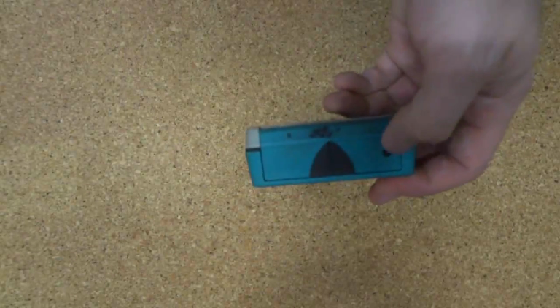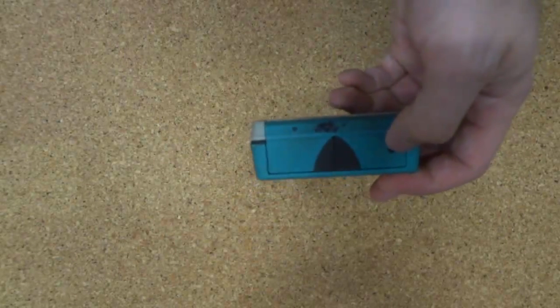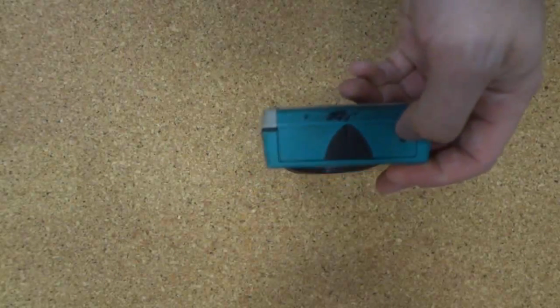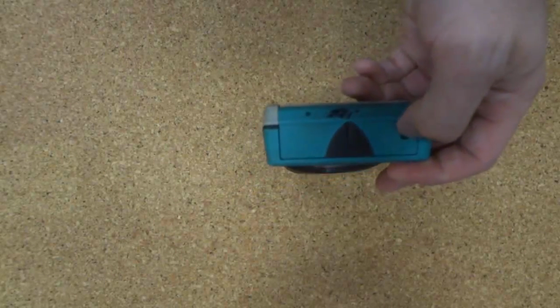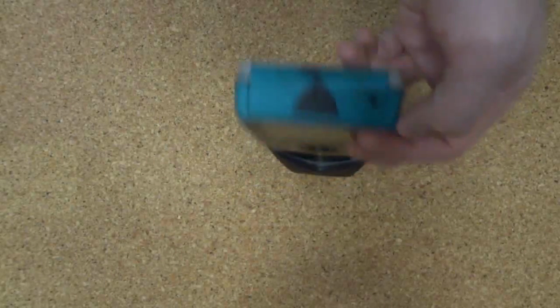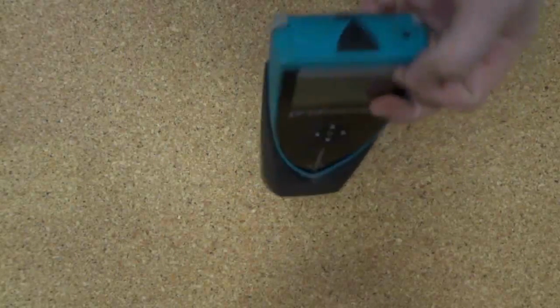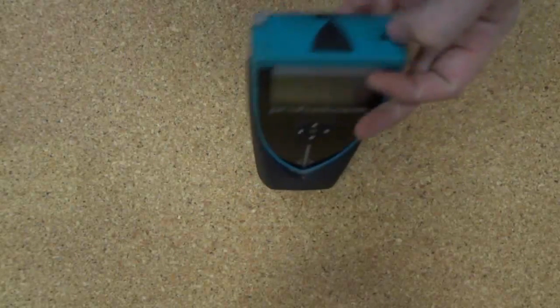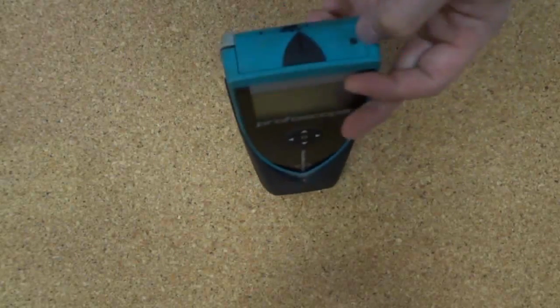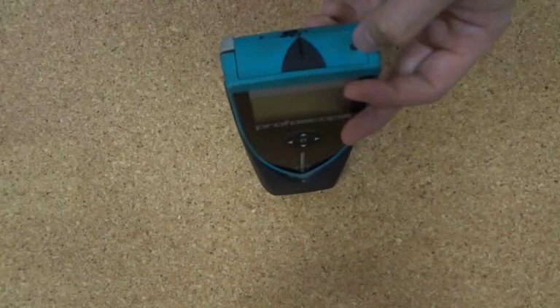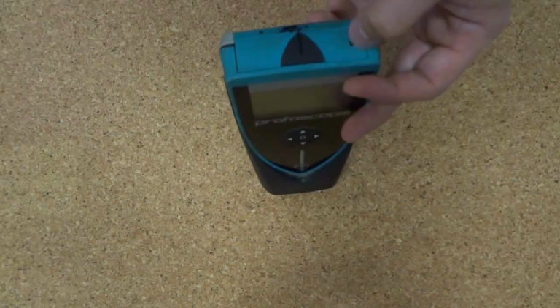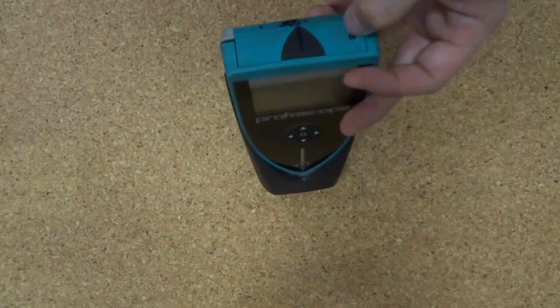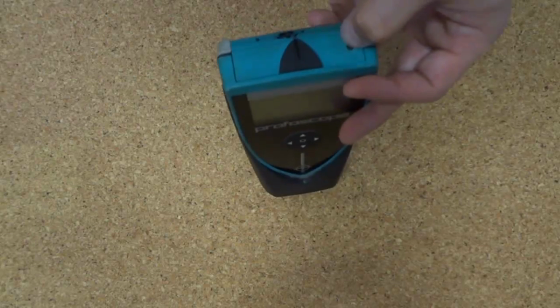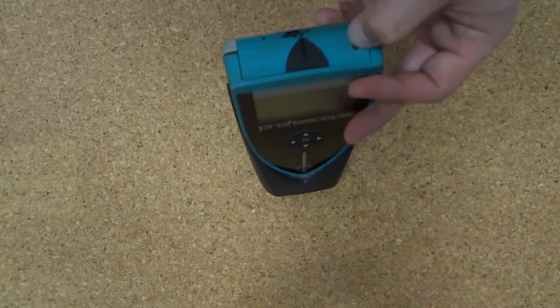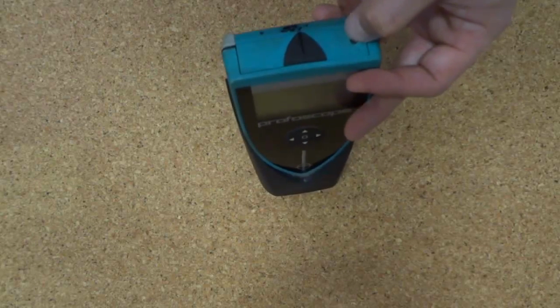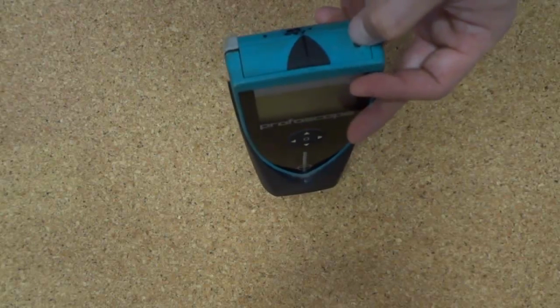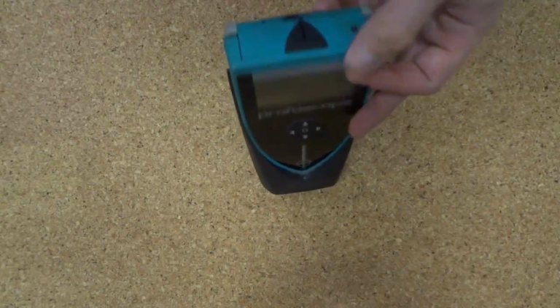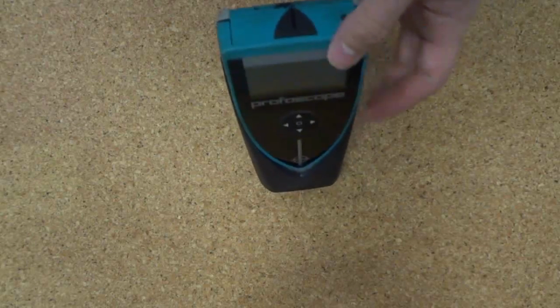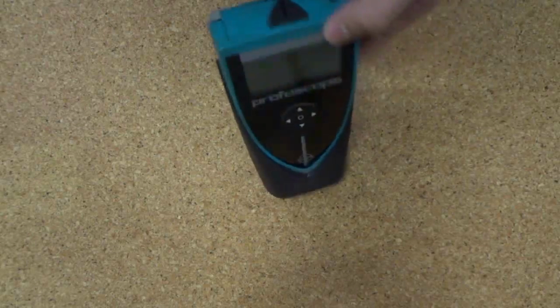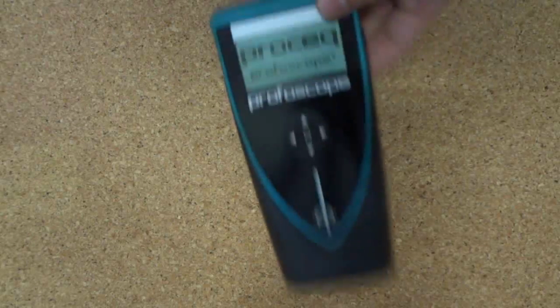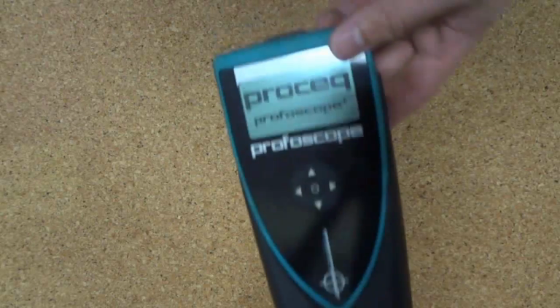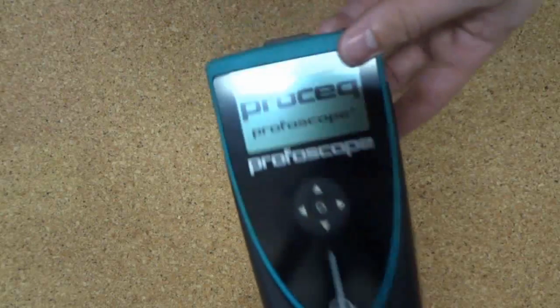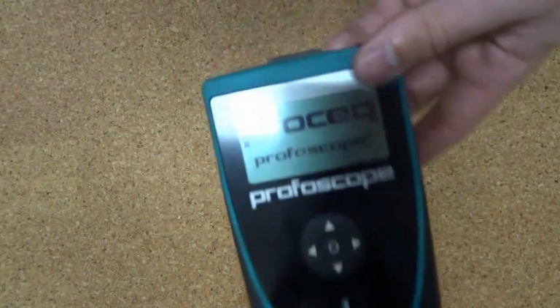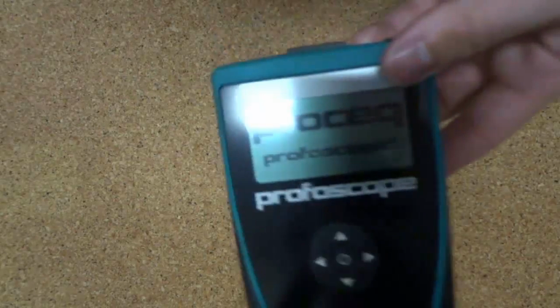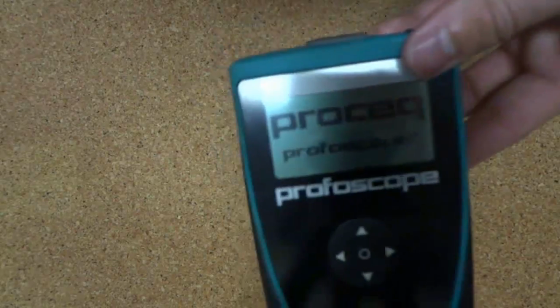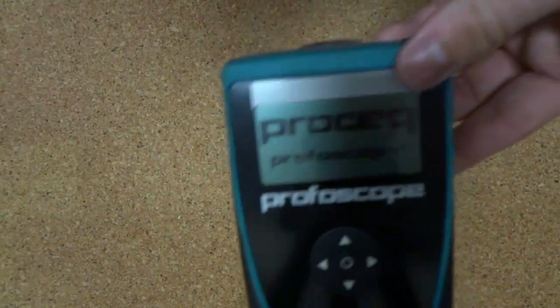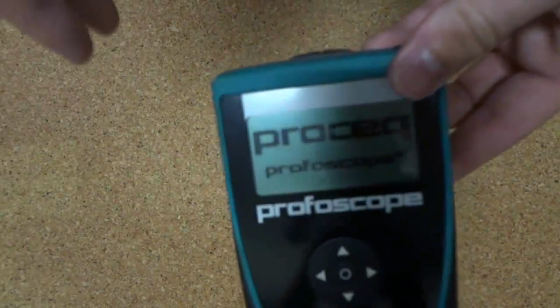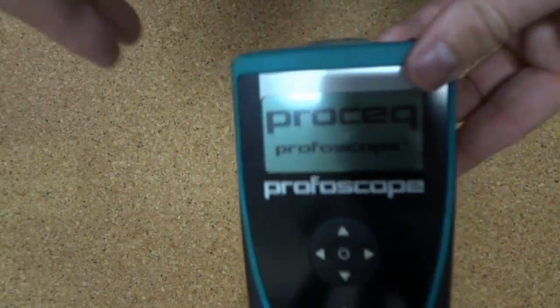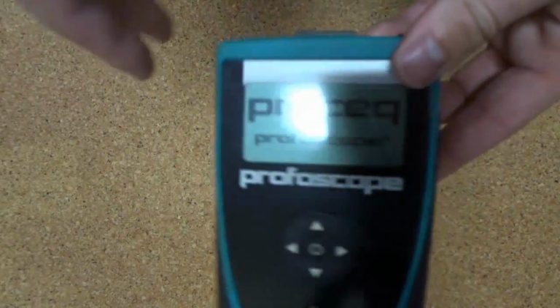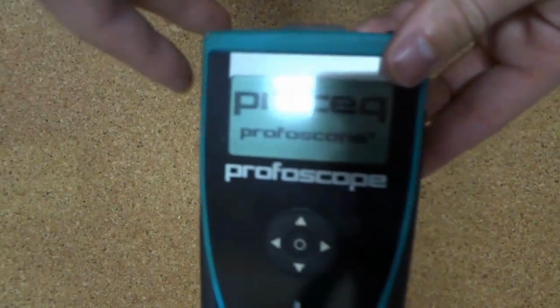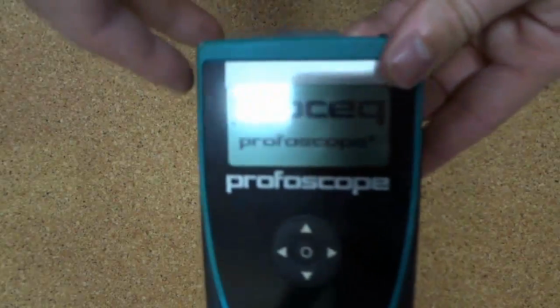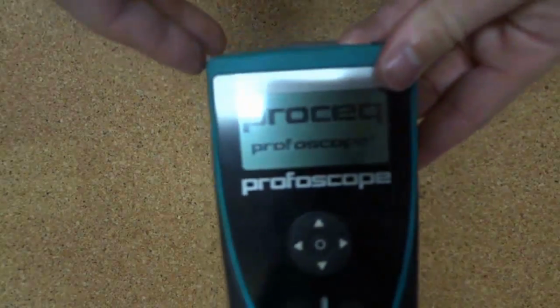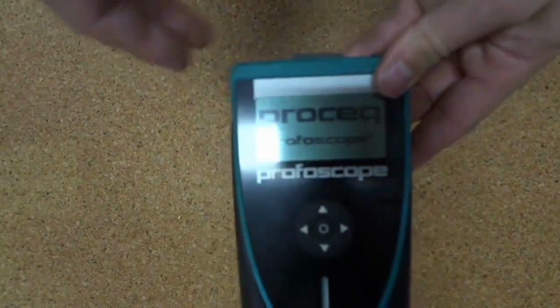The power button is a small black button on top of the device, and this will boot into the system.